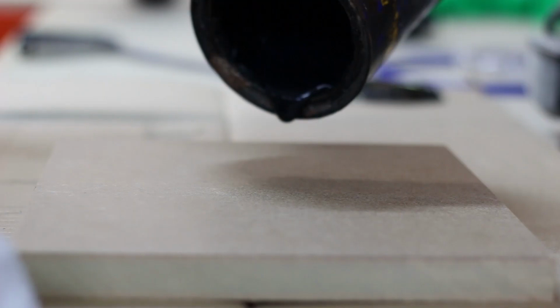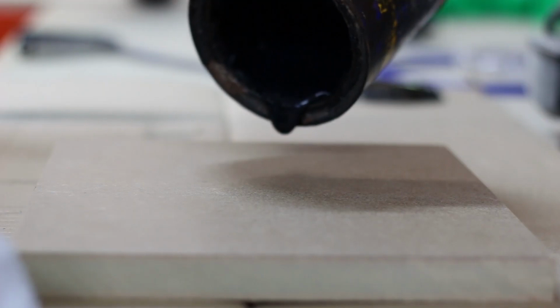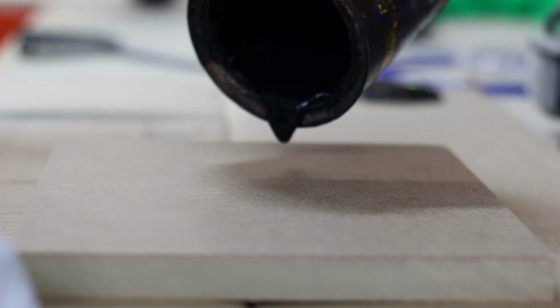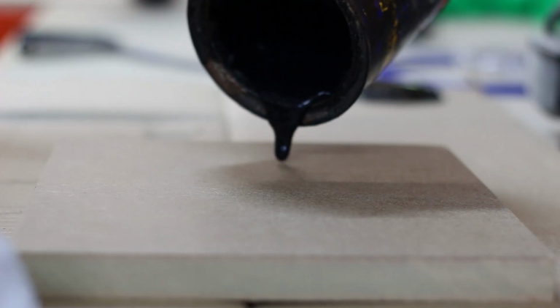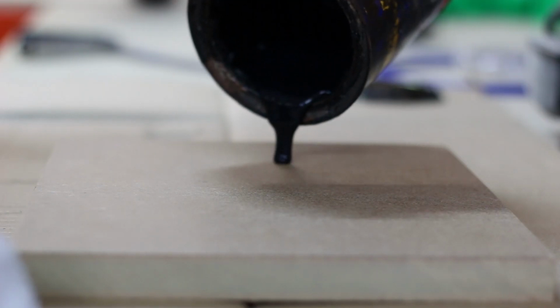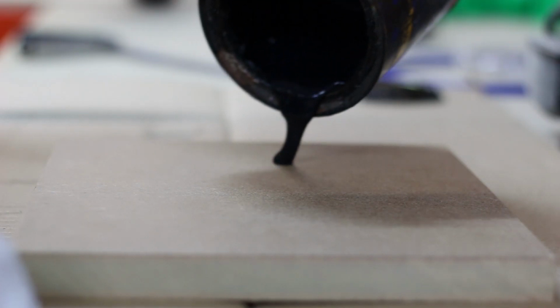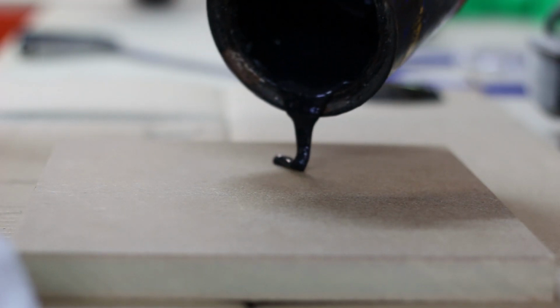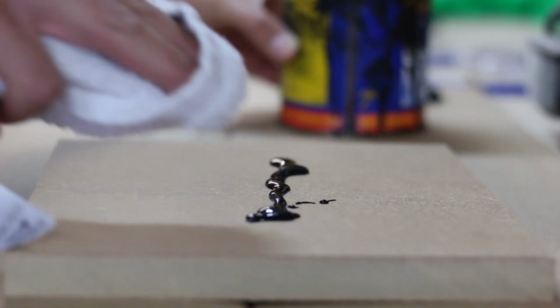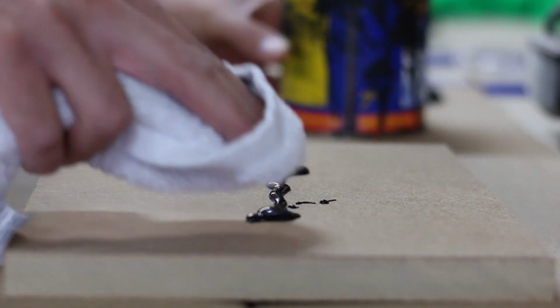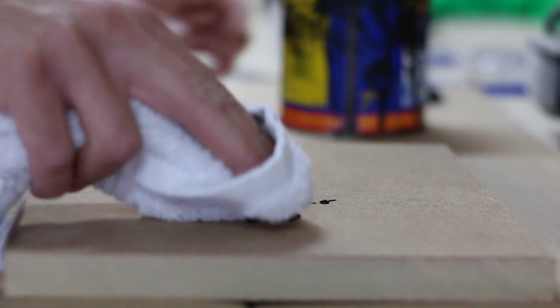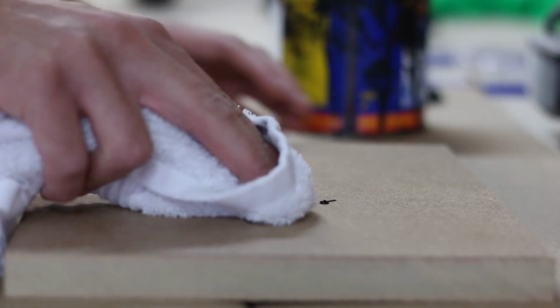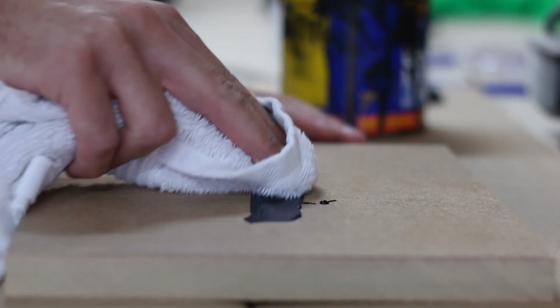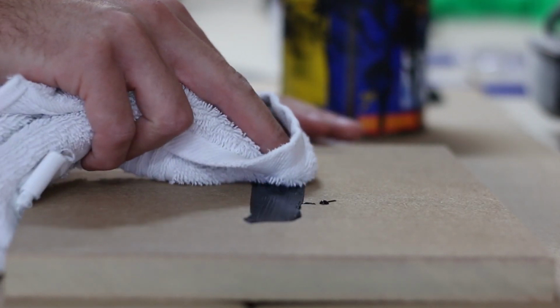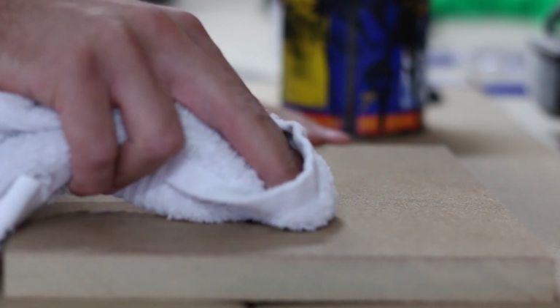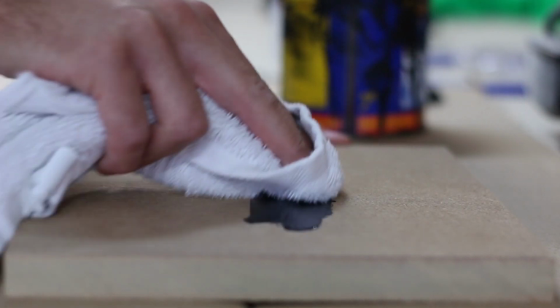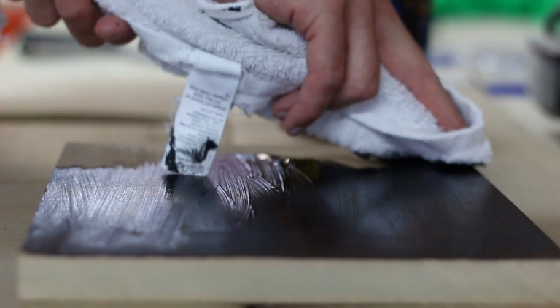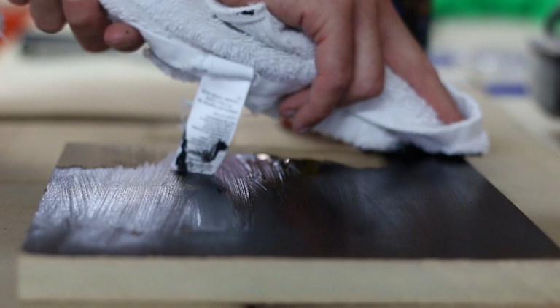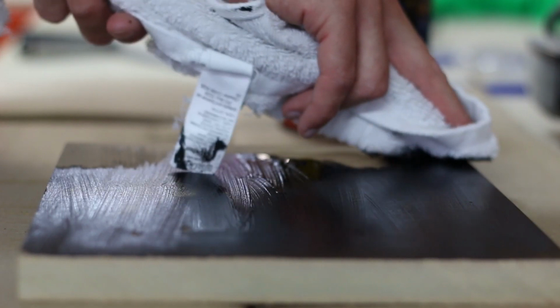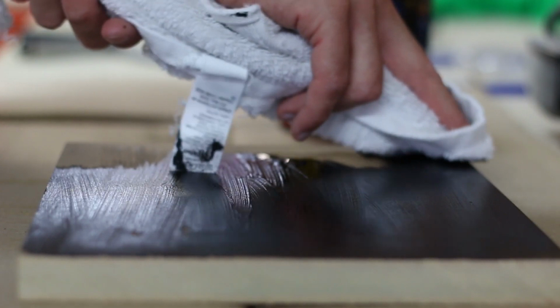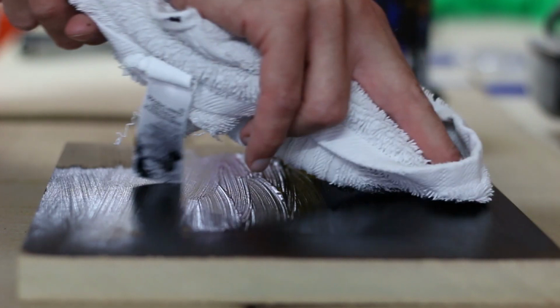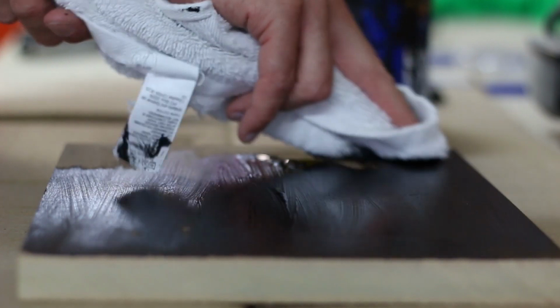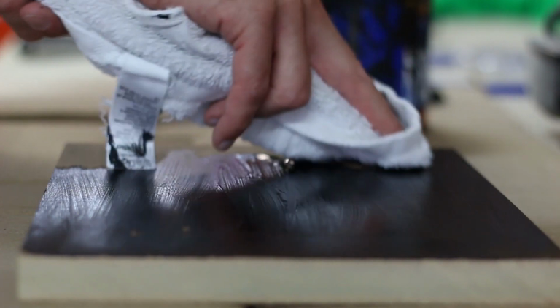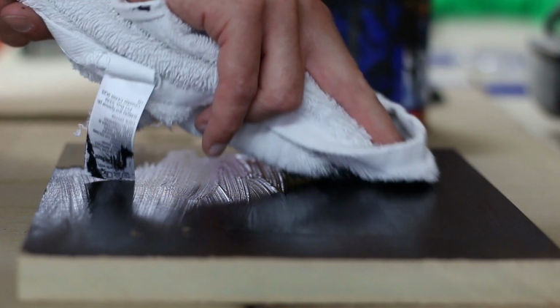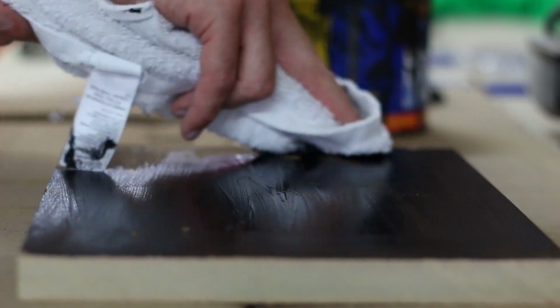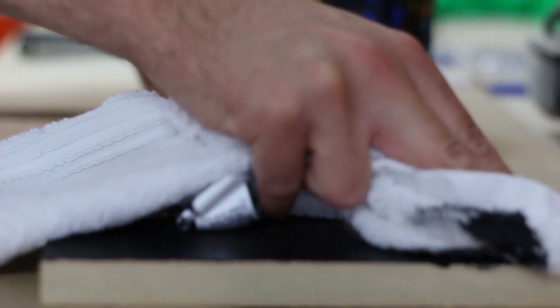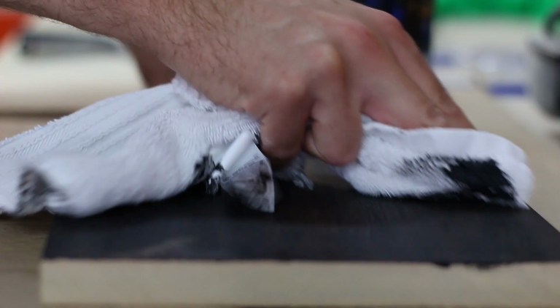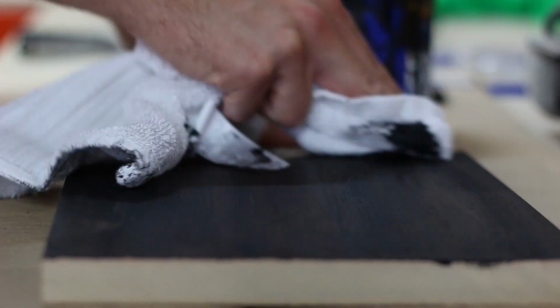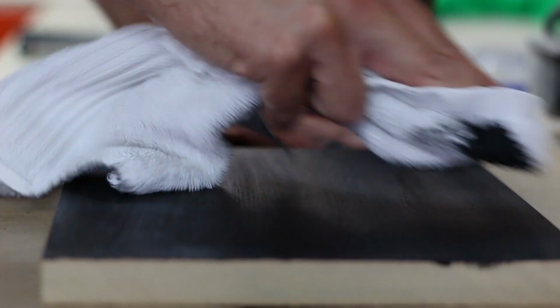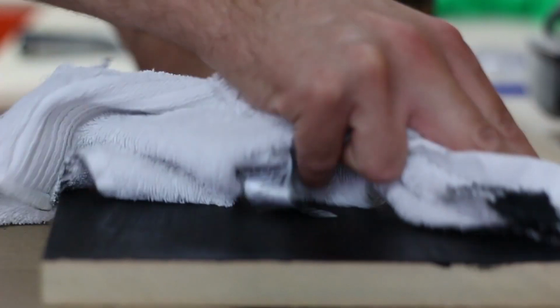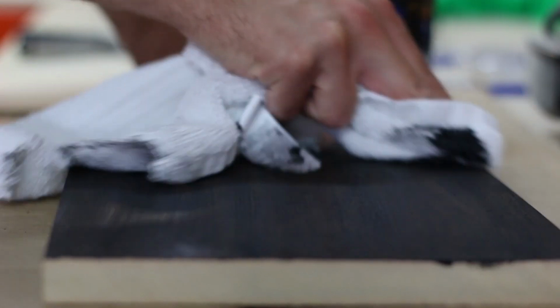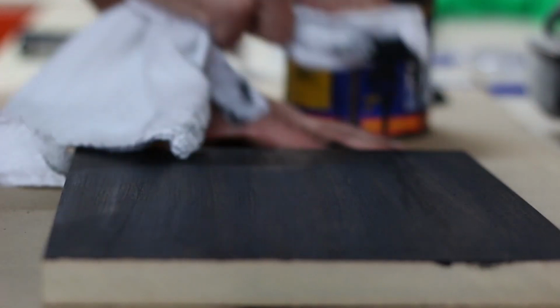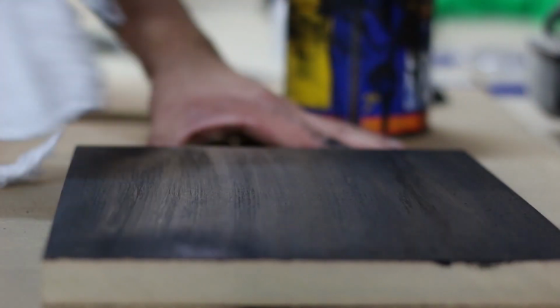We are using black wood paint and we're going to use a towel to wipe it onto the MDF to create a wood grain effect.